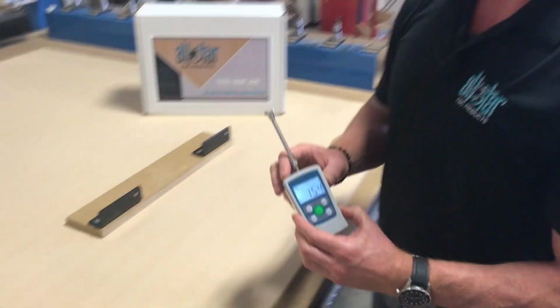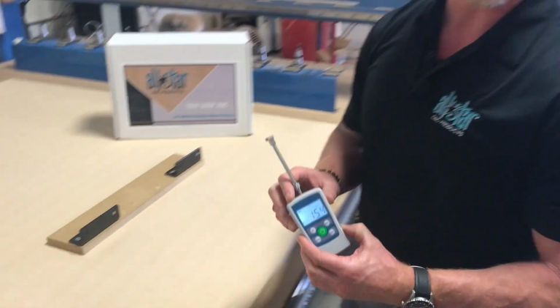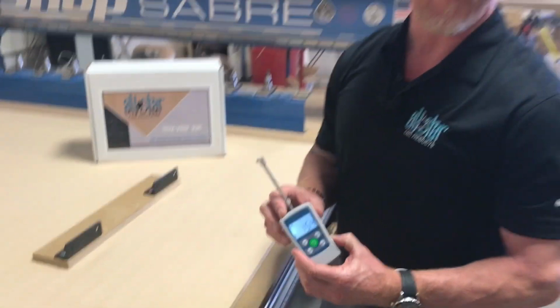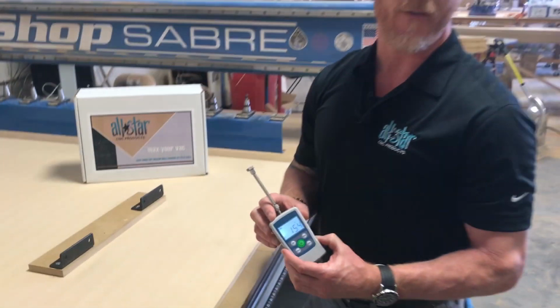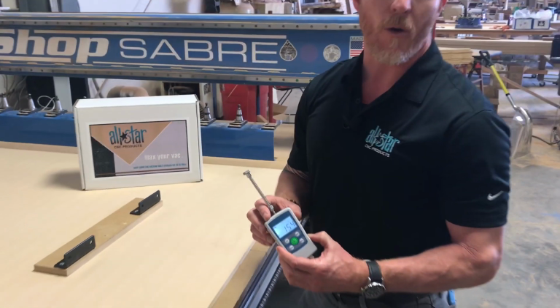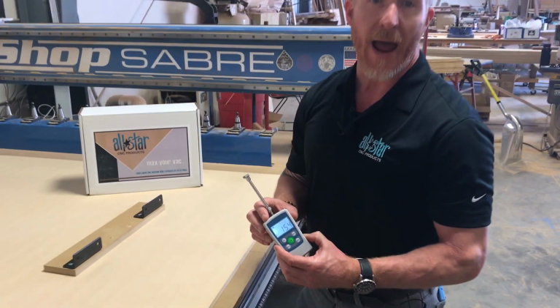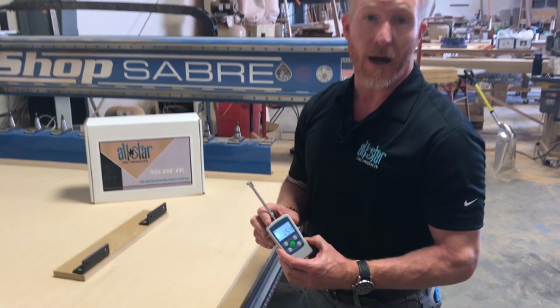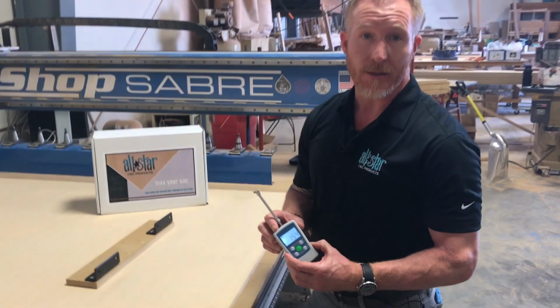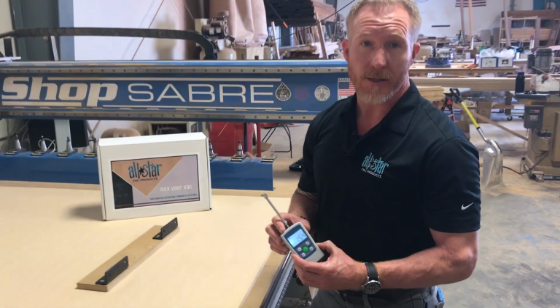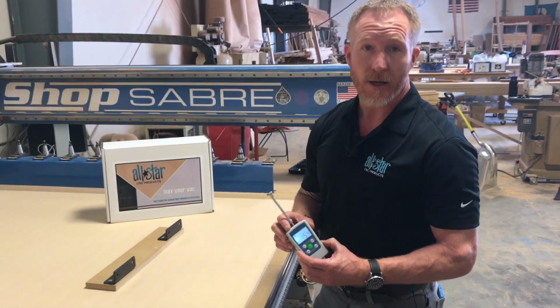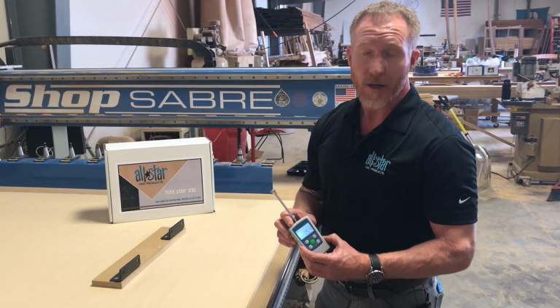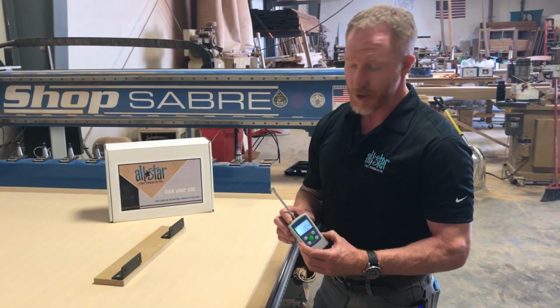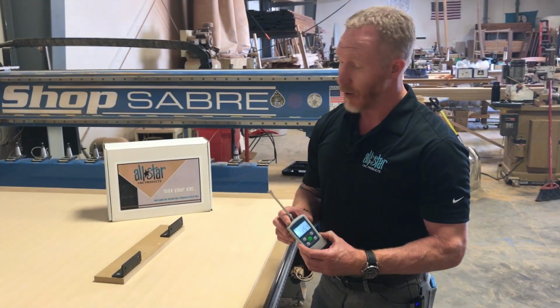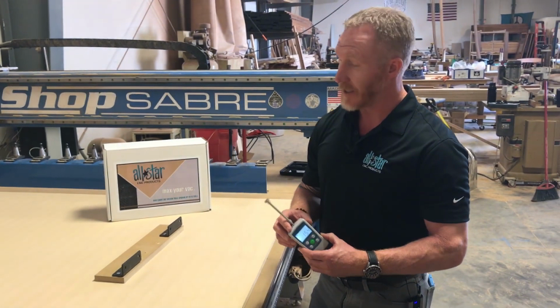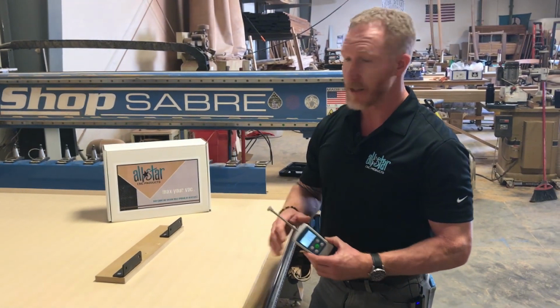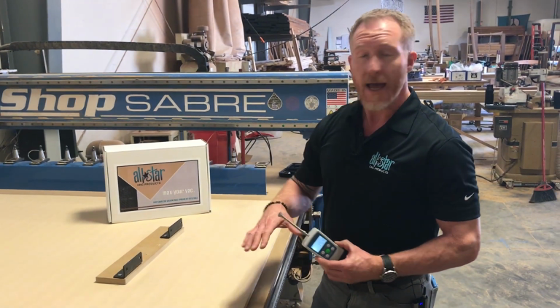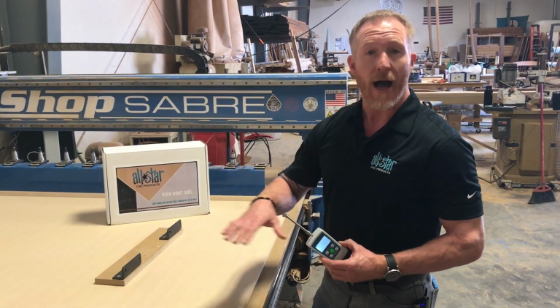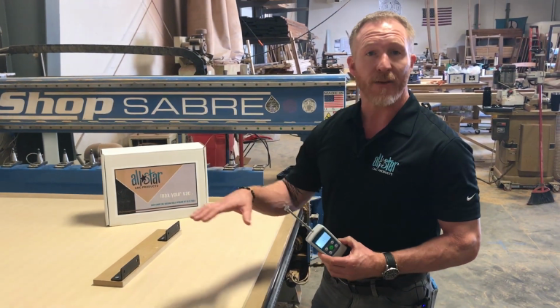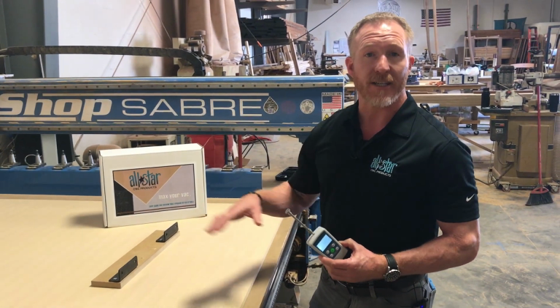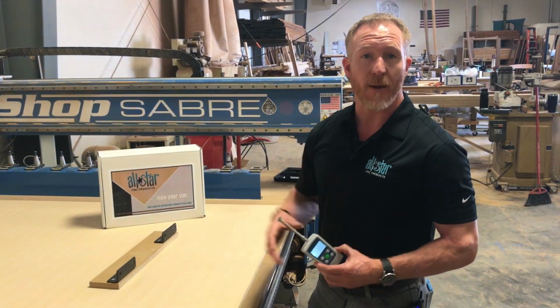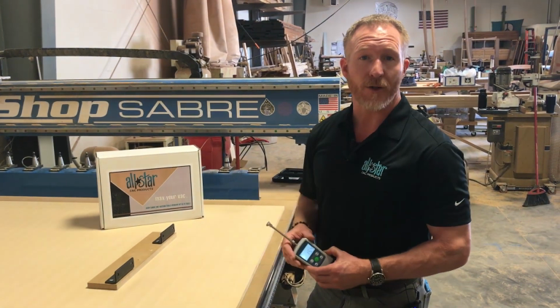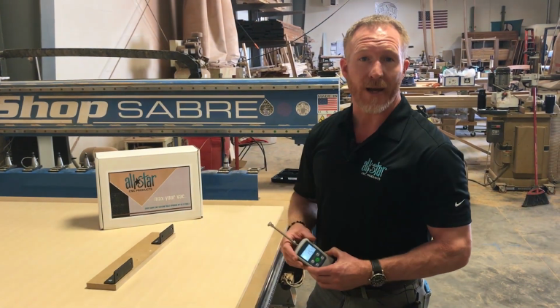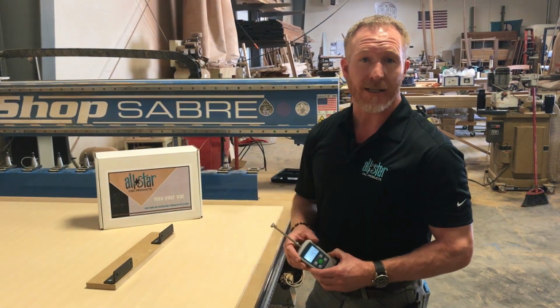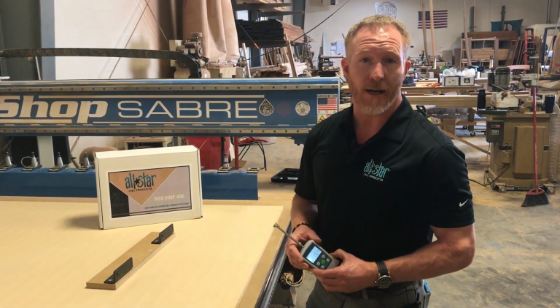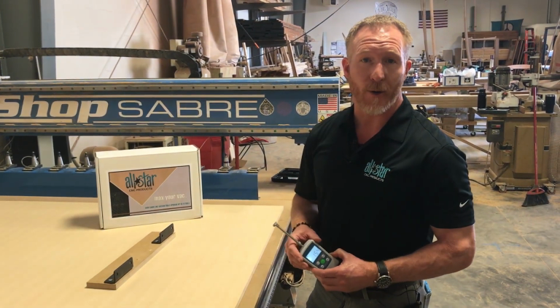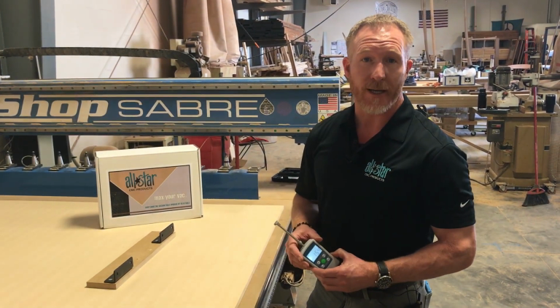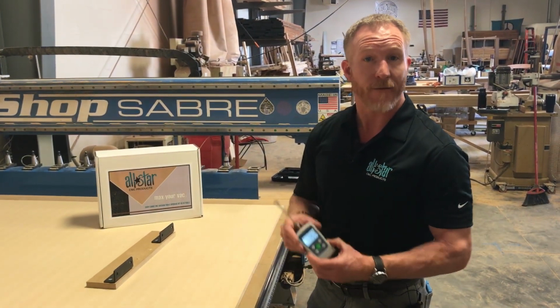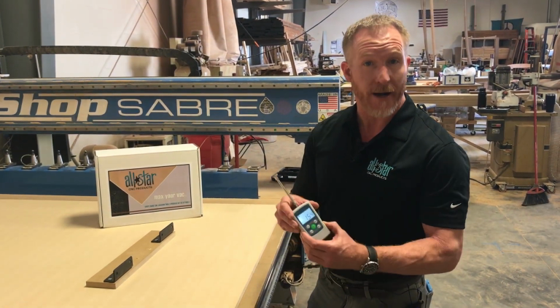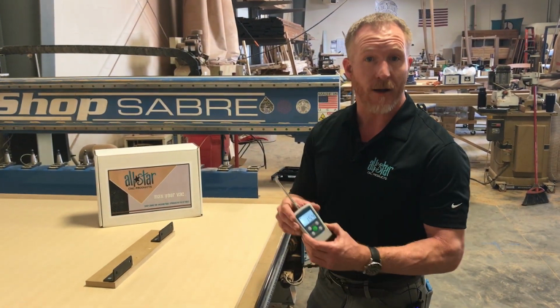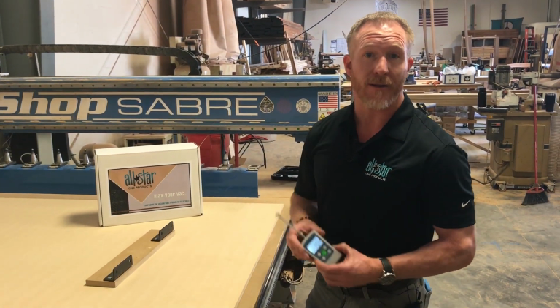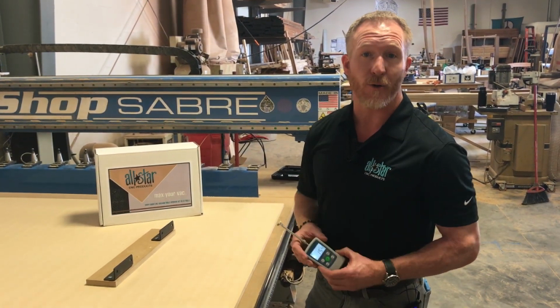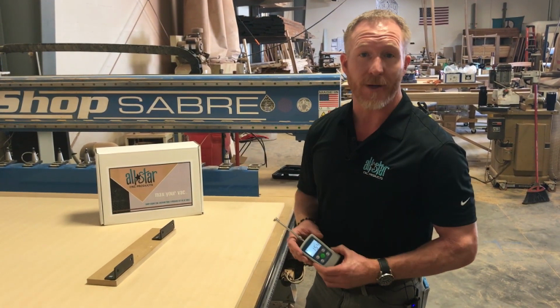15.4 pounds. So let's outfit the table with our gasket upgrade kit and find out the improvements.